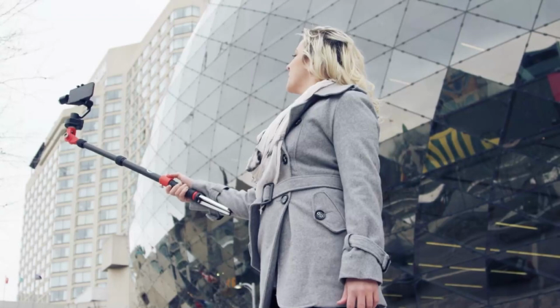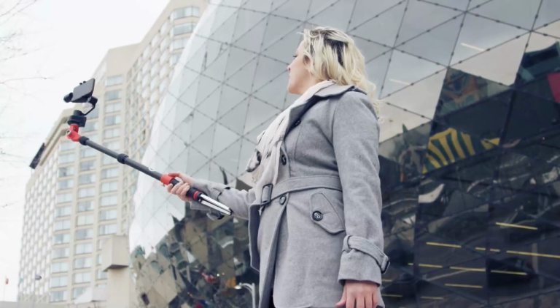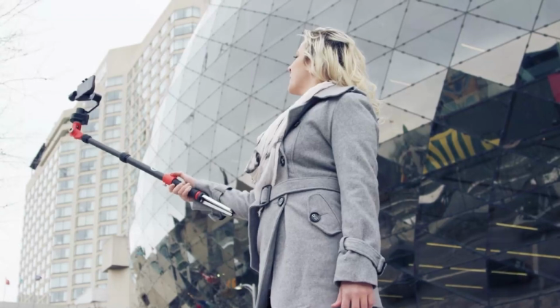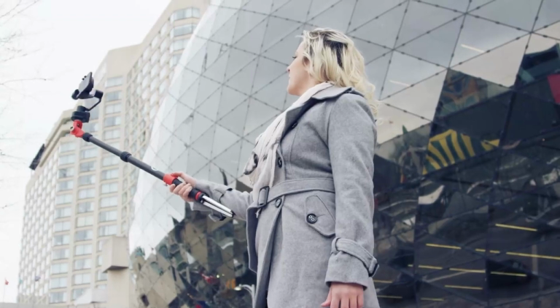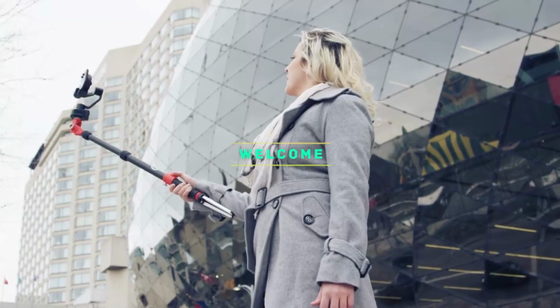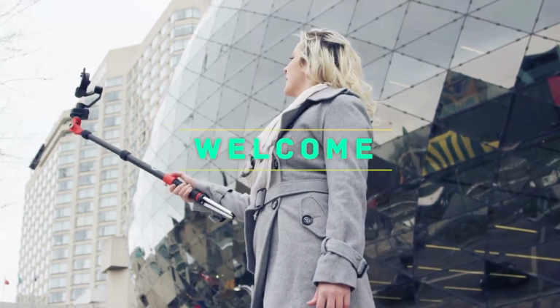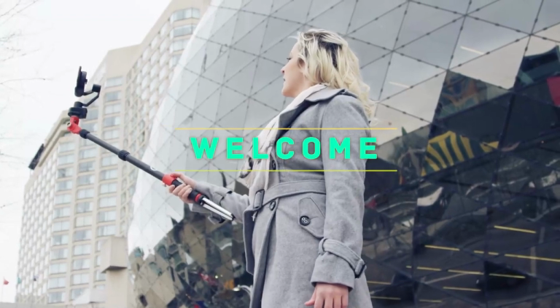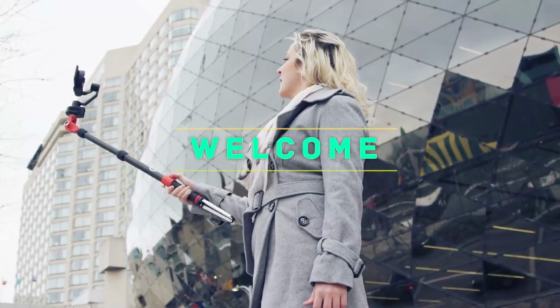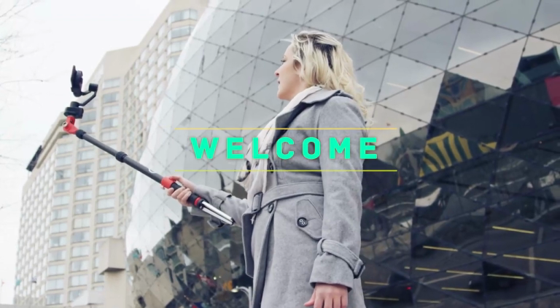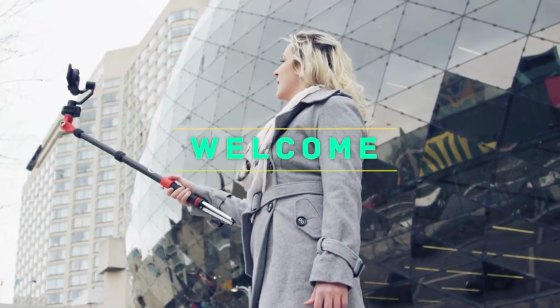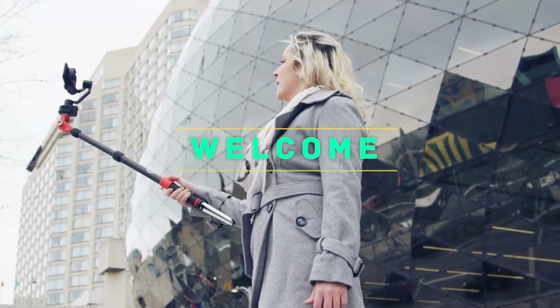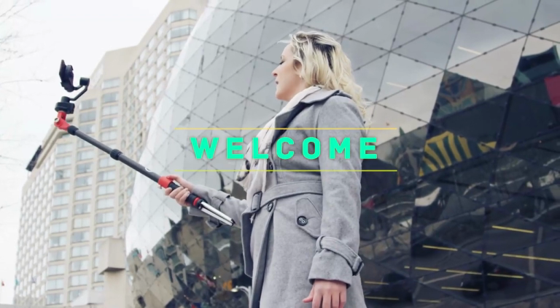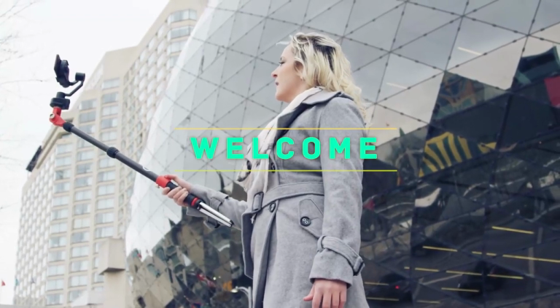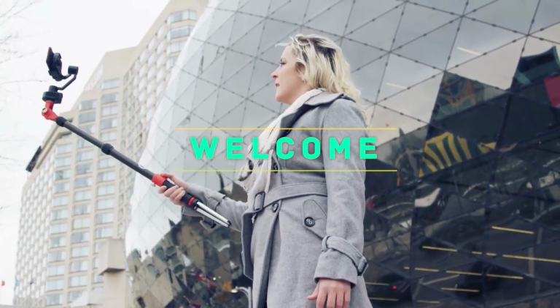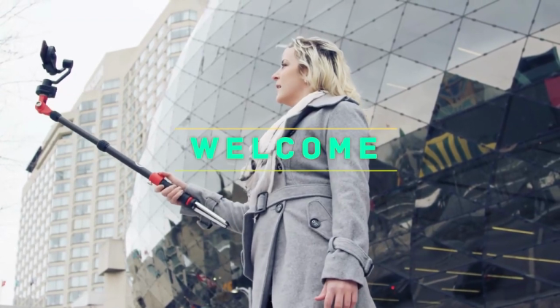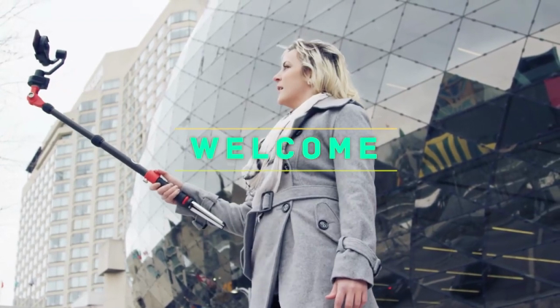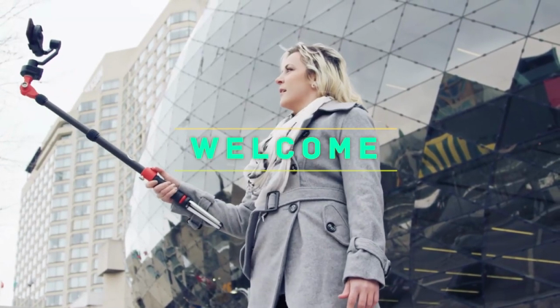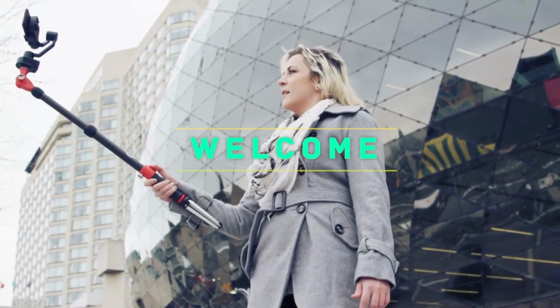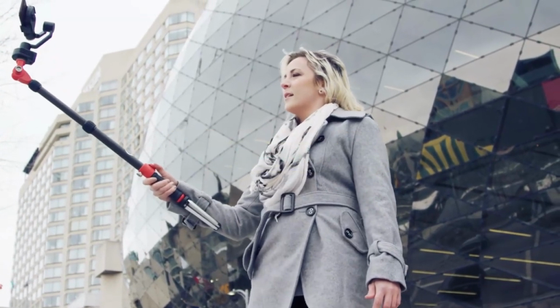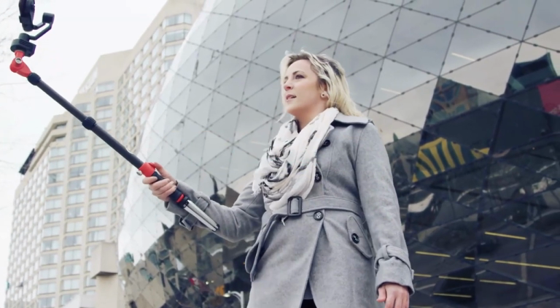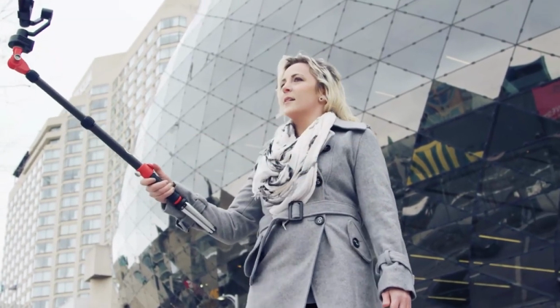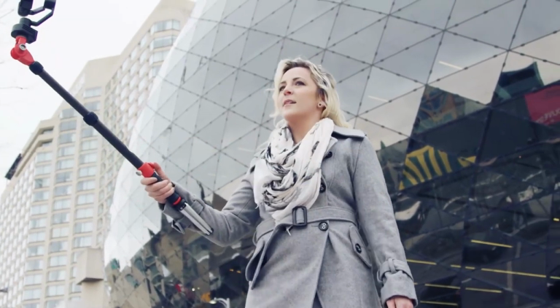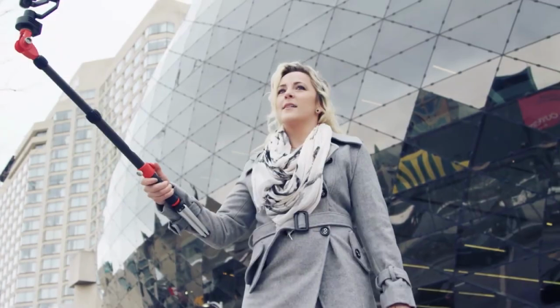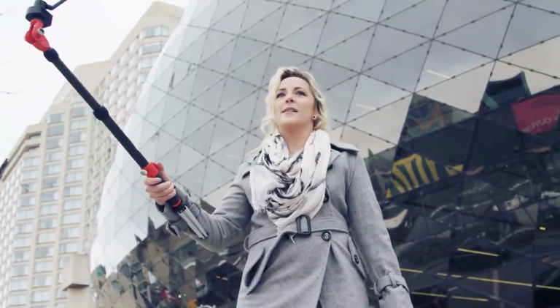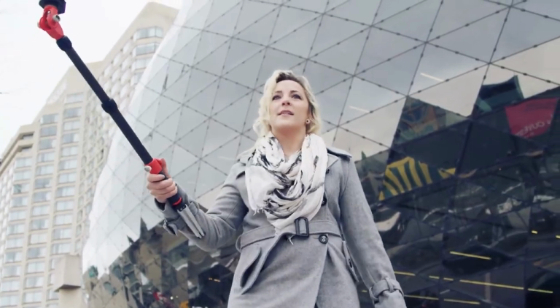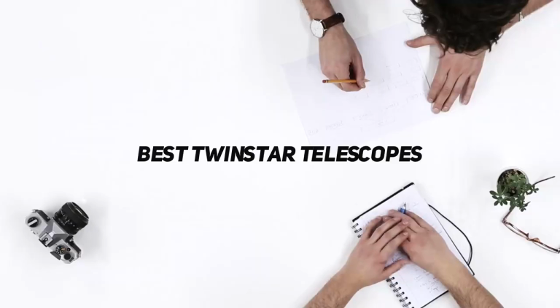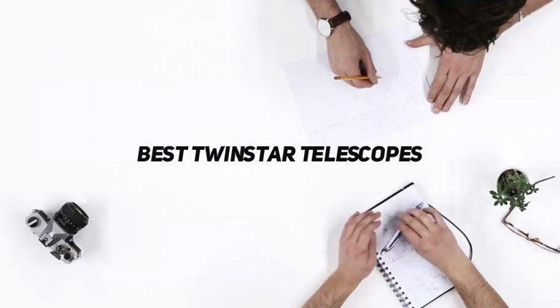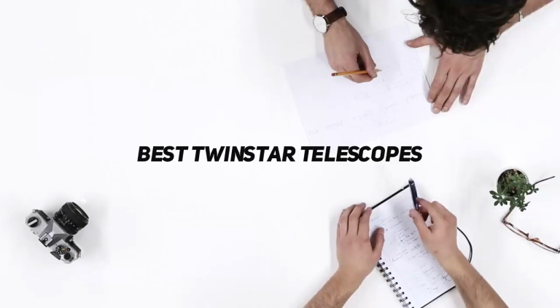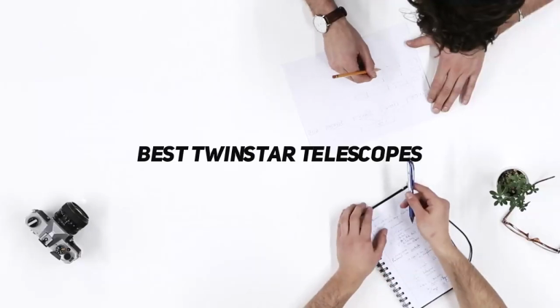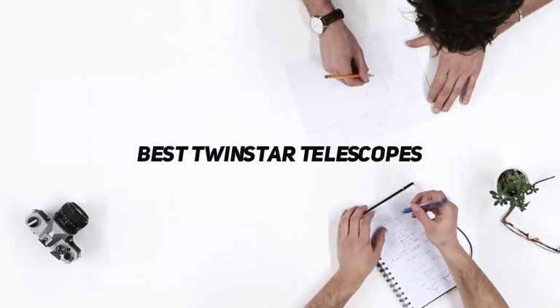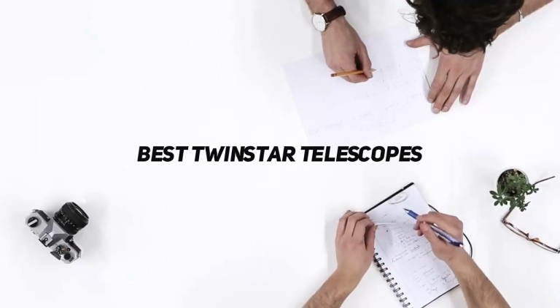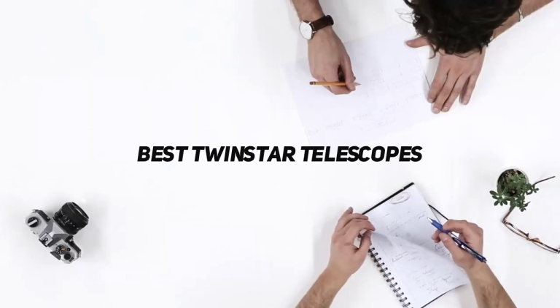Hey, welcome back to my channel. In this video, I'm gonna talk about the top 5 best twin-star telescopes.